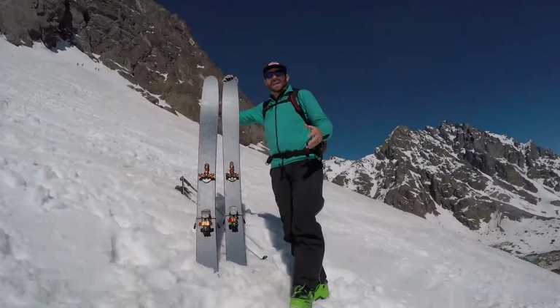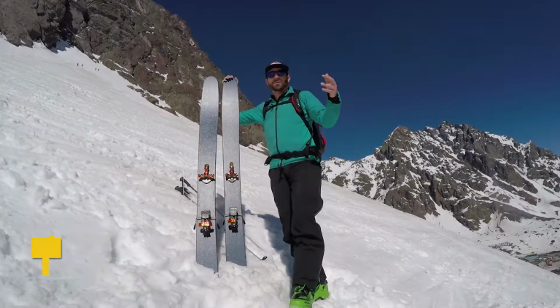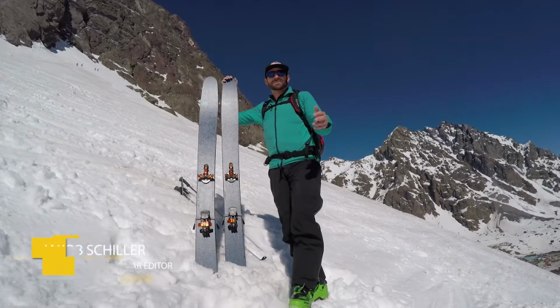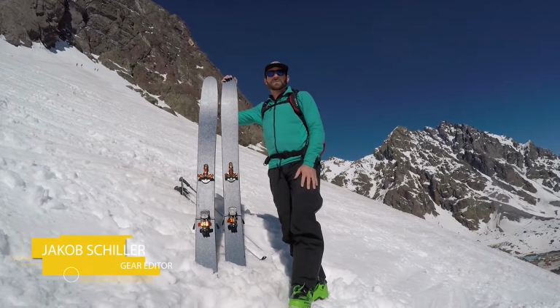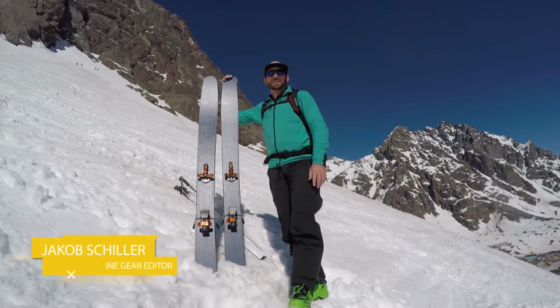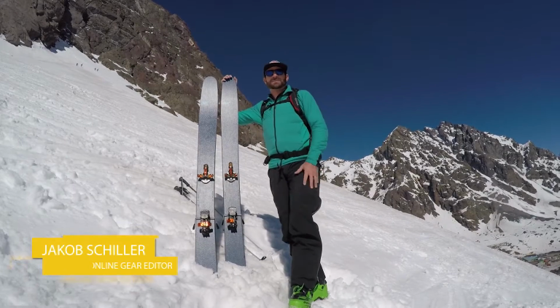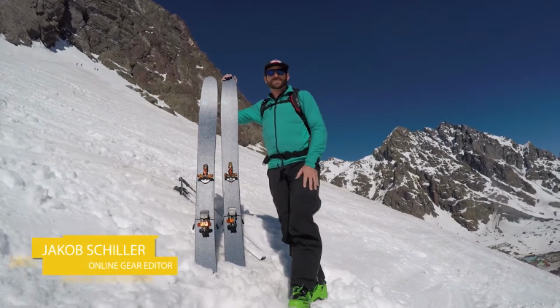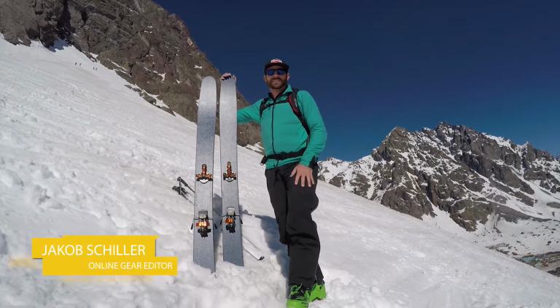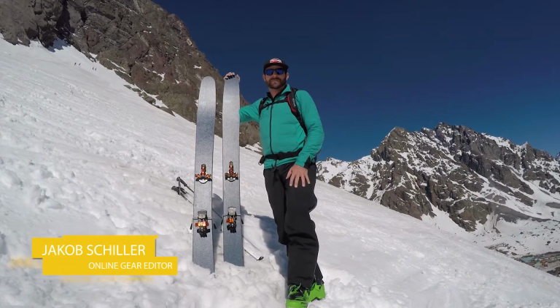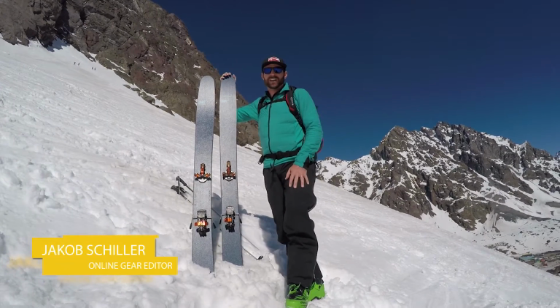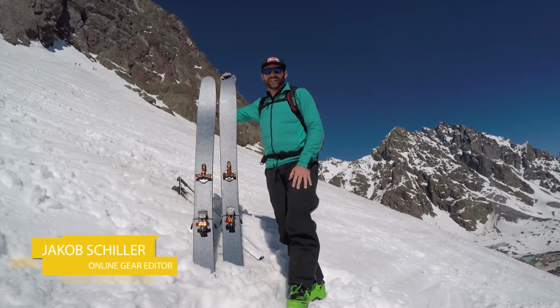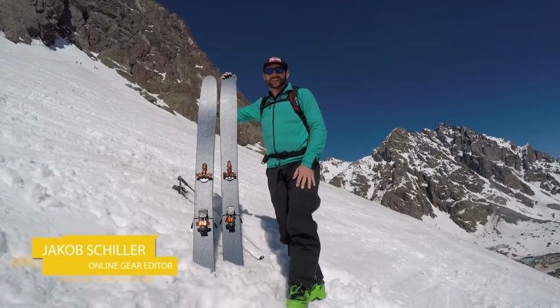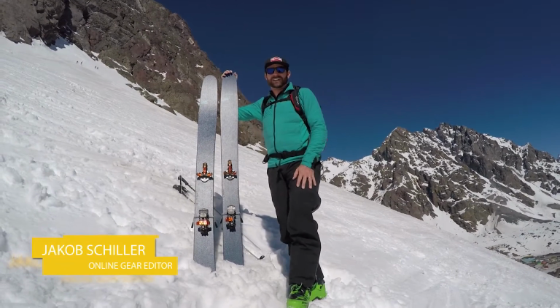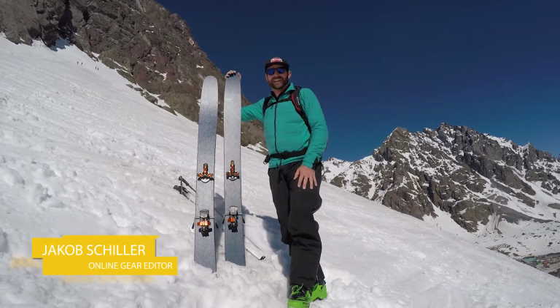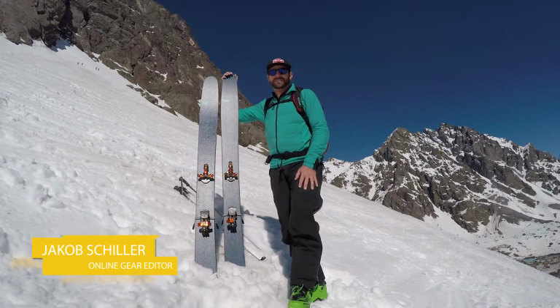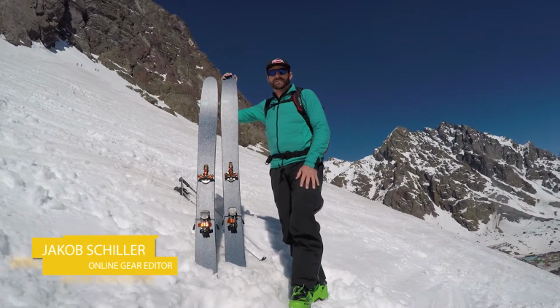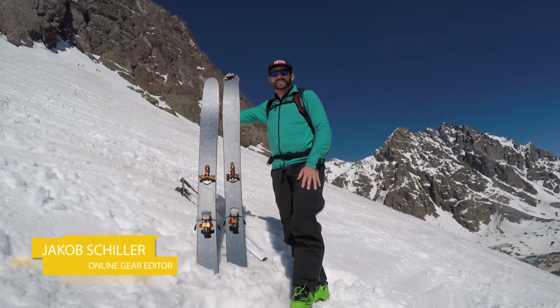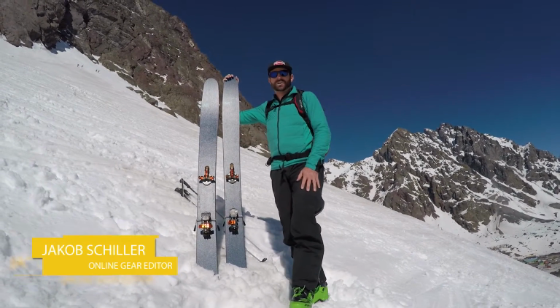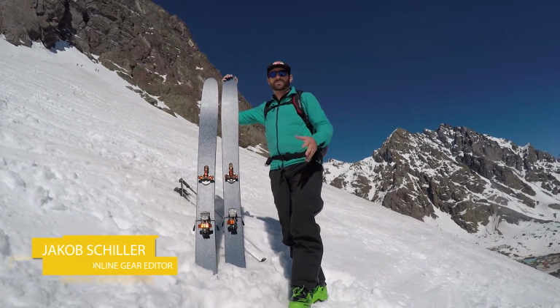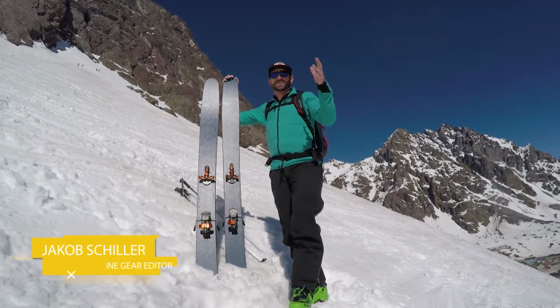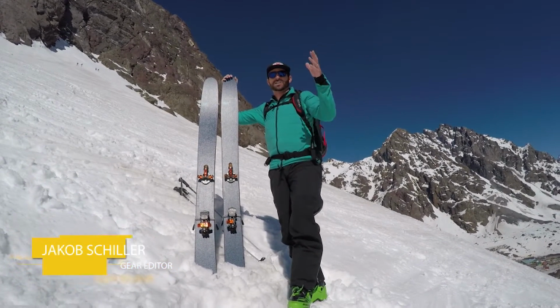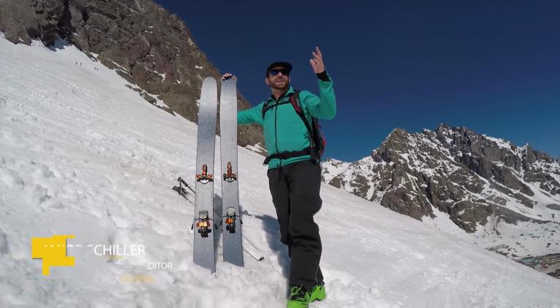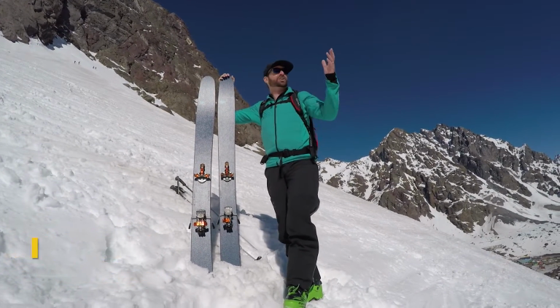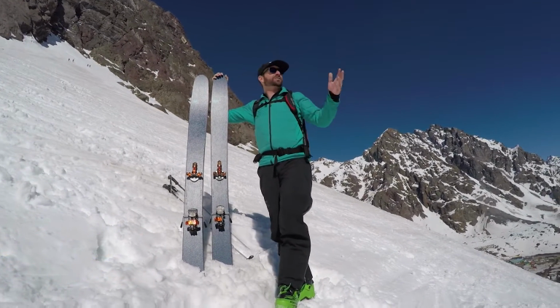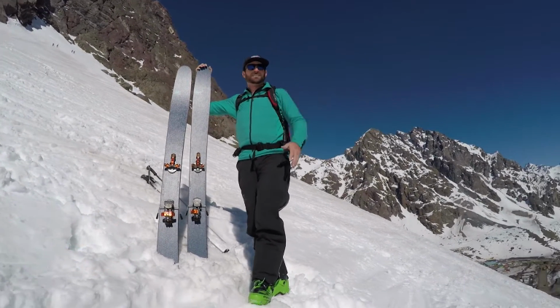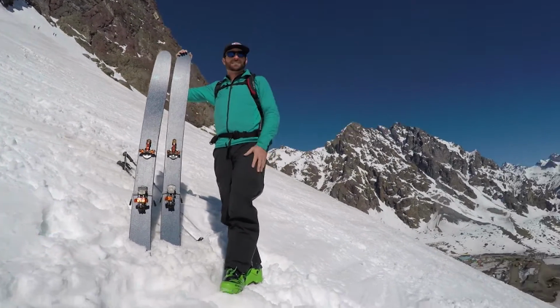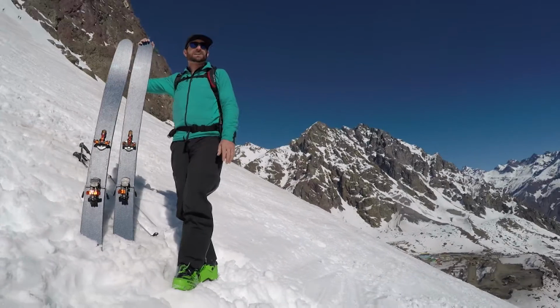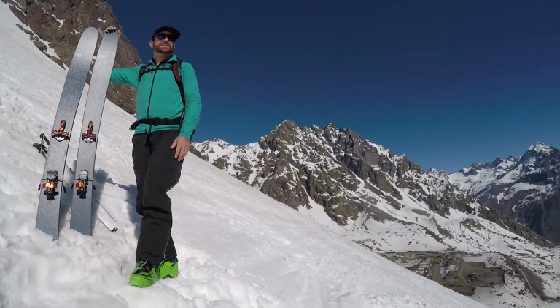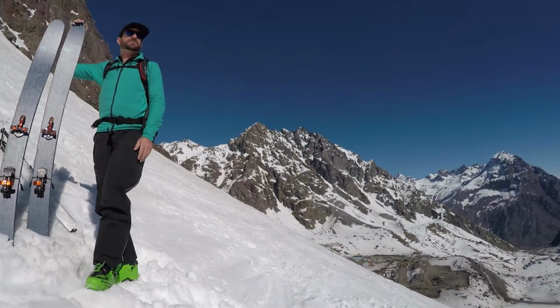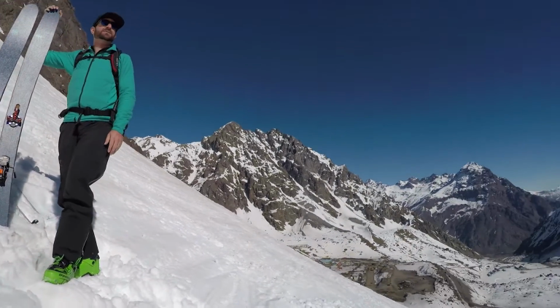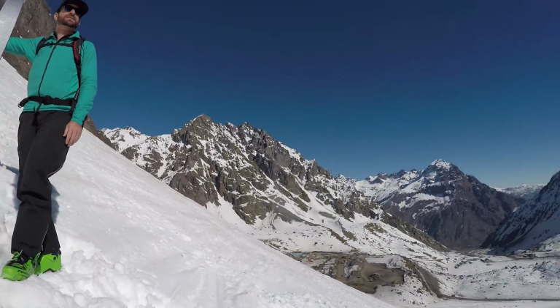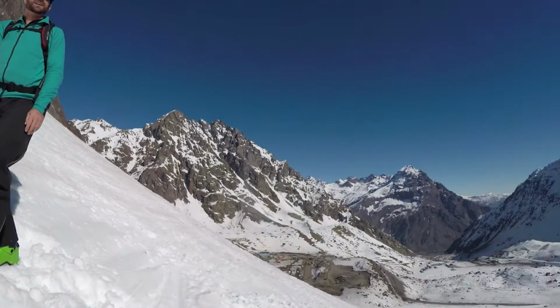Hey, what's up everybody, my name is Jacob Schiller. I'm the online gear editor at Outside Magazine. We're in Portillo, Chile. Have a look around — this place is absolutely stunning.